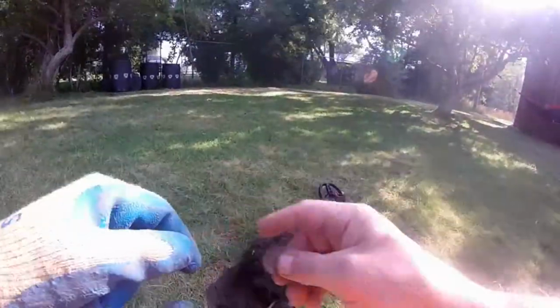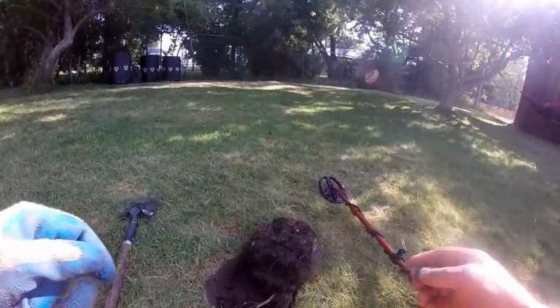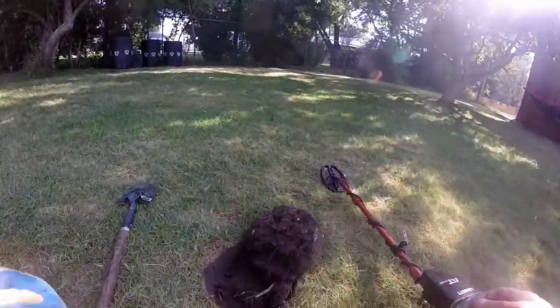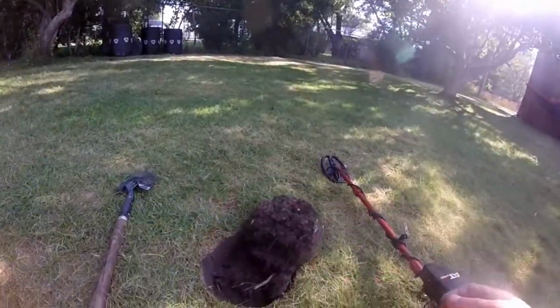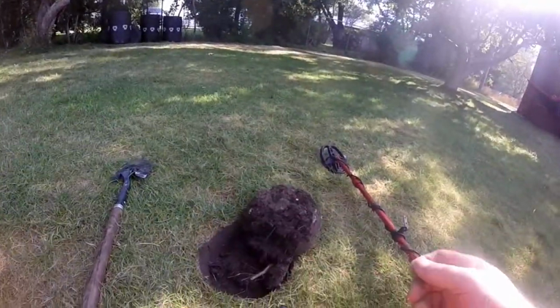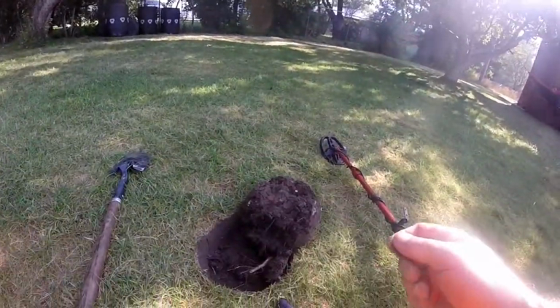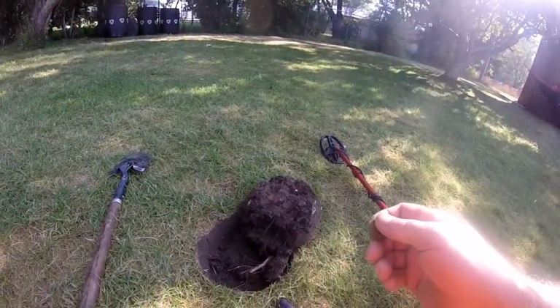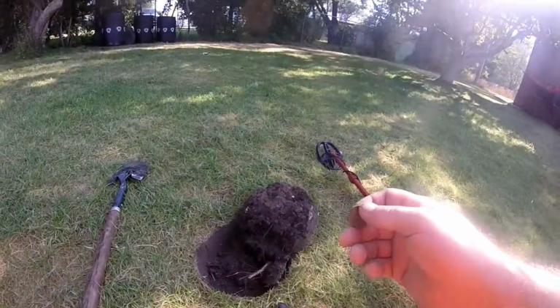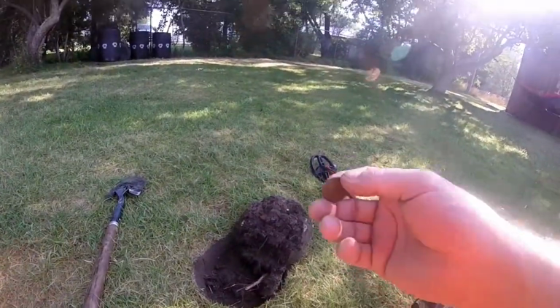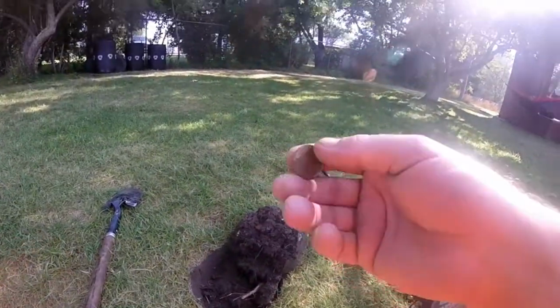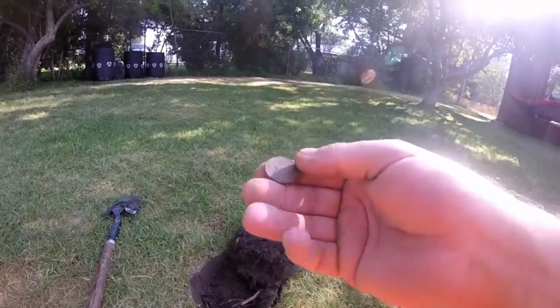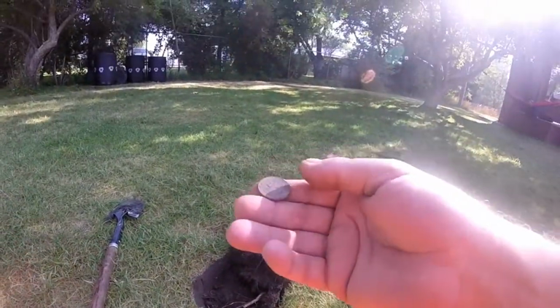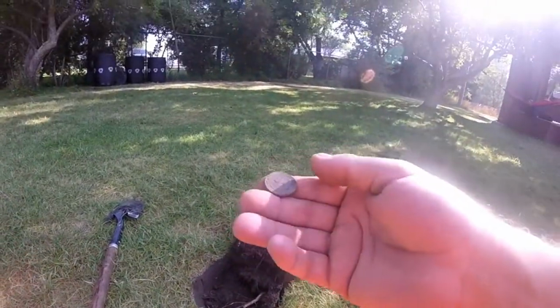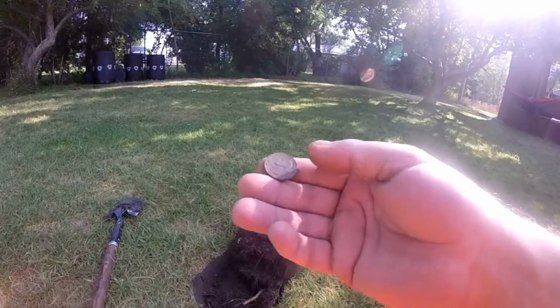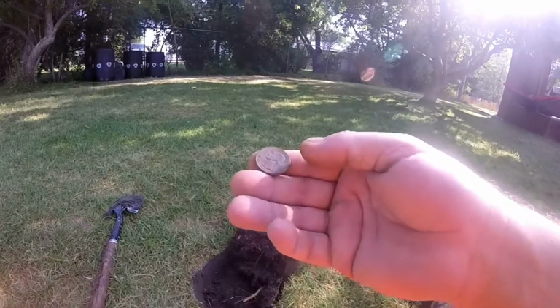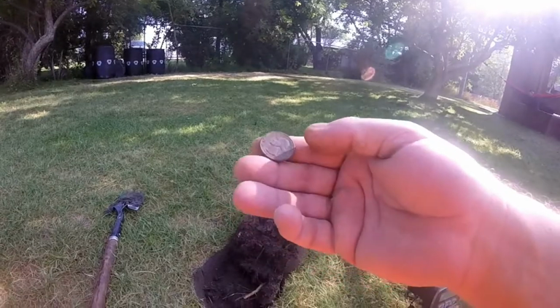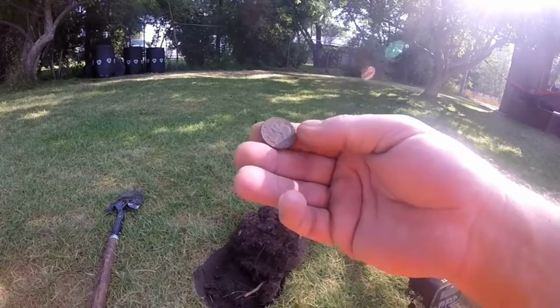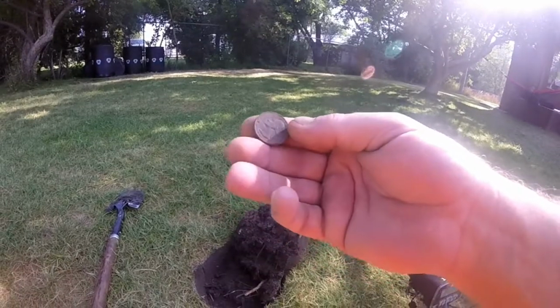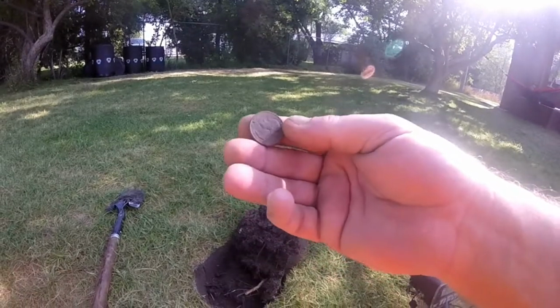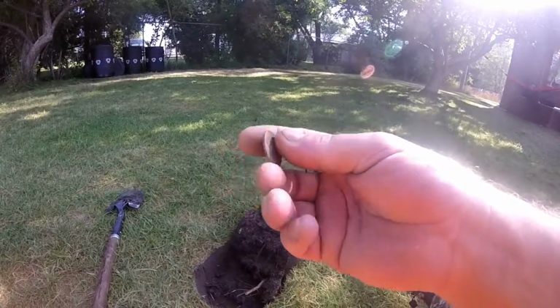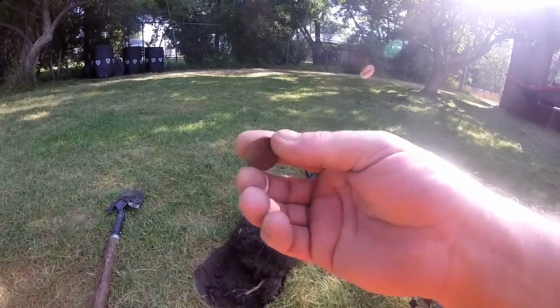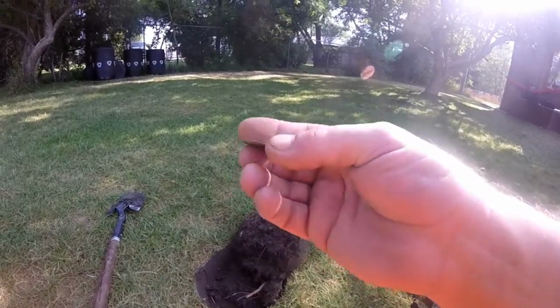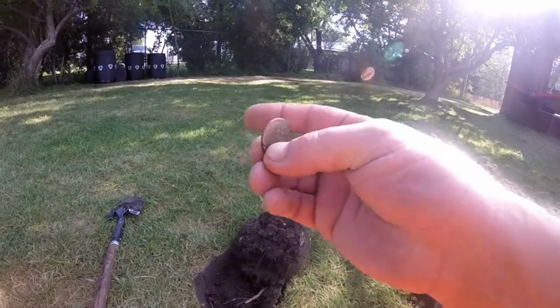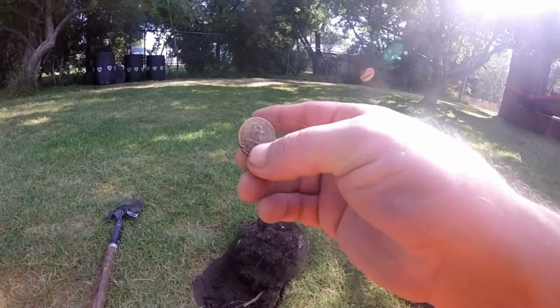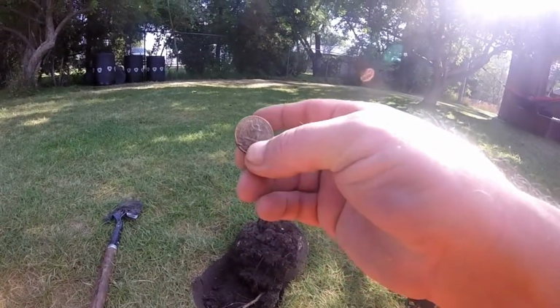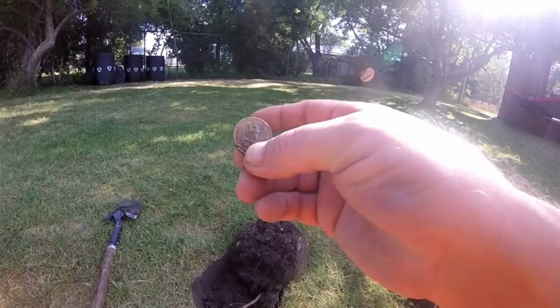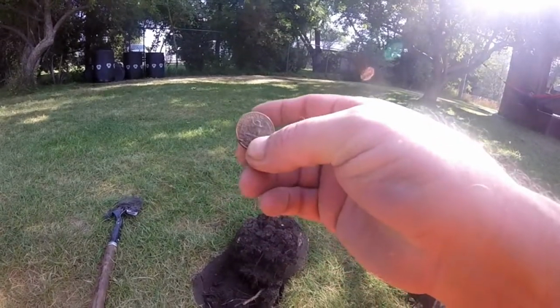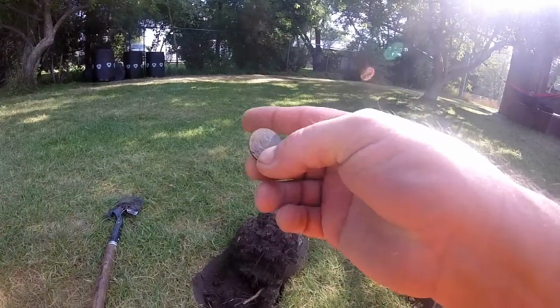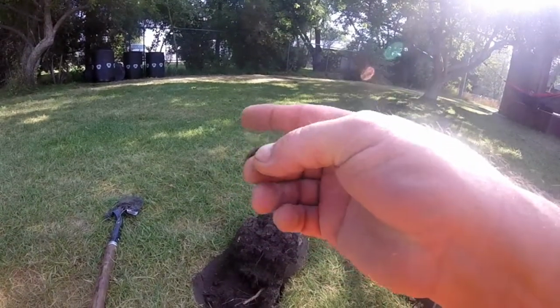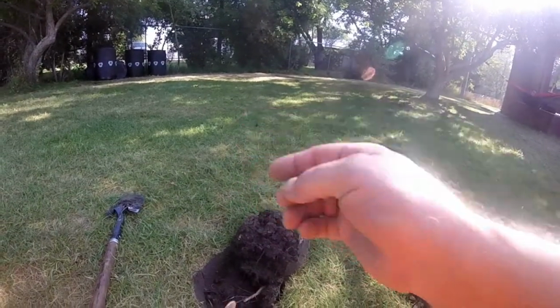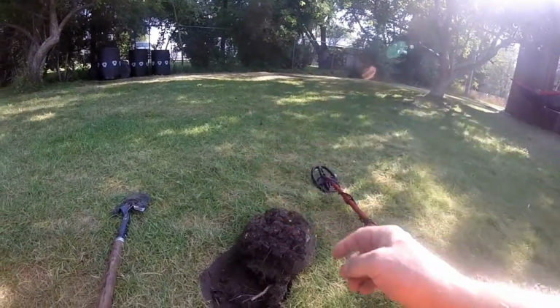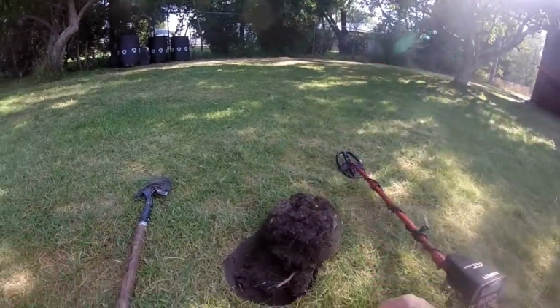Out of that hole, four inches deep — 1994 quarter. All right, on to the next.